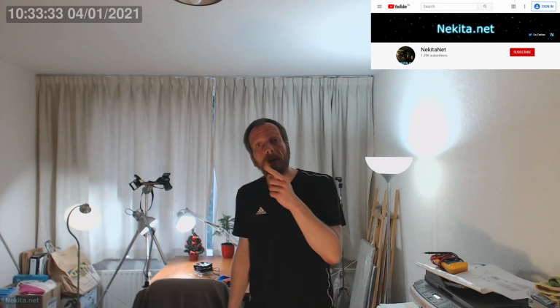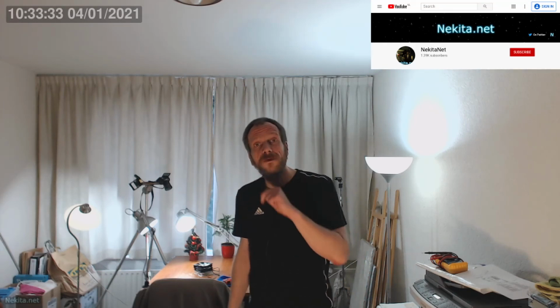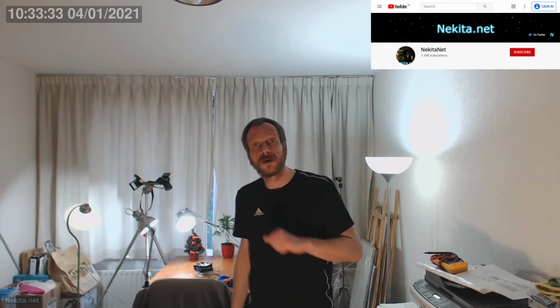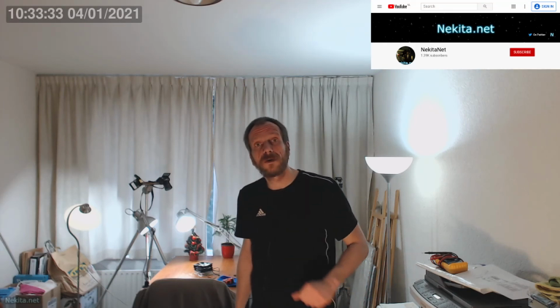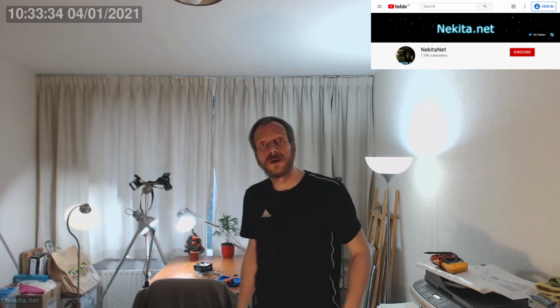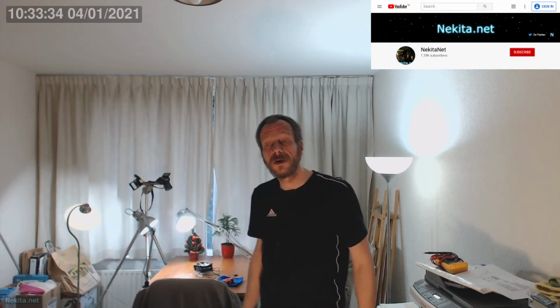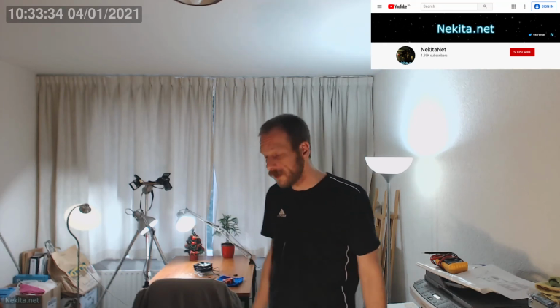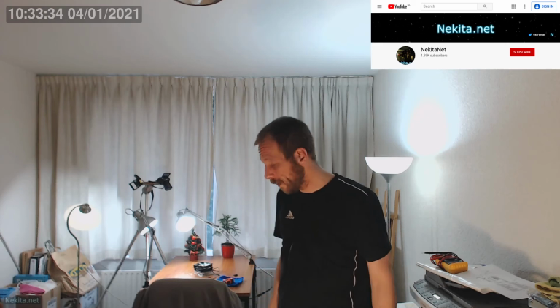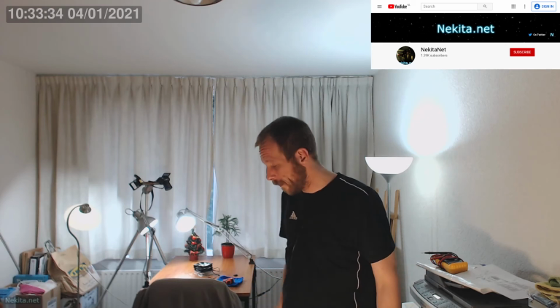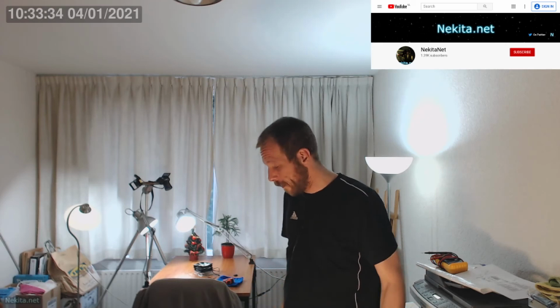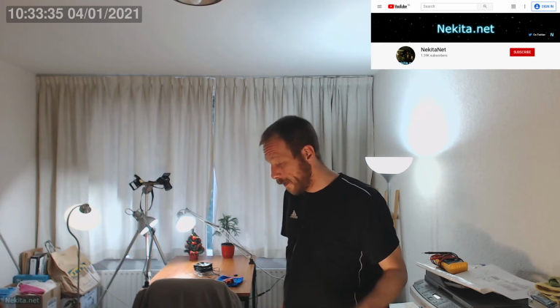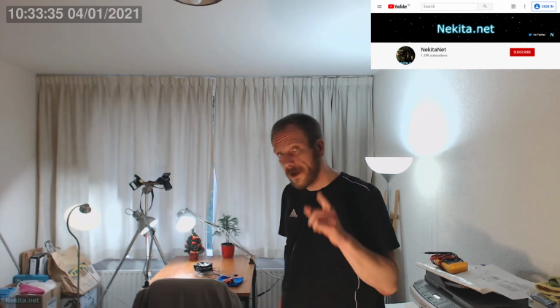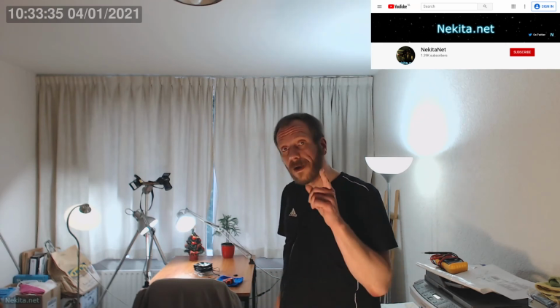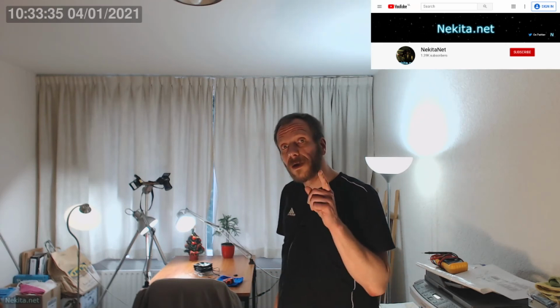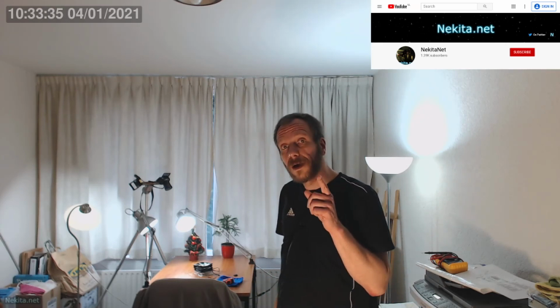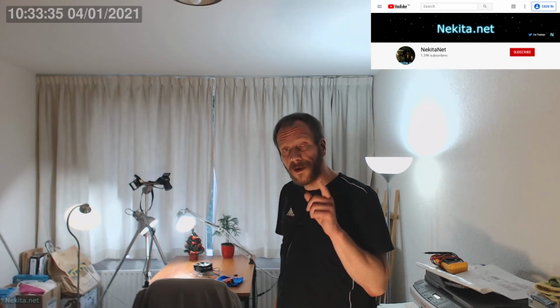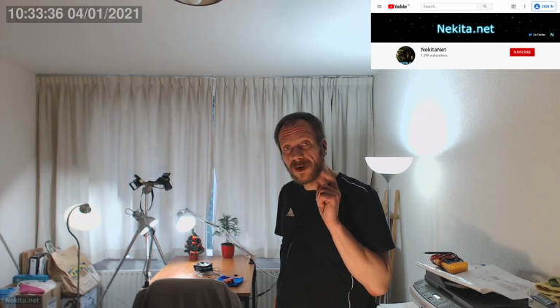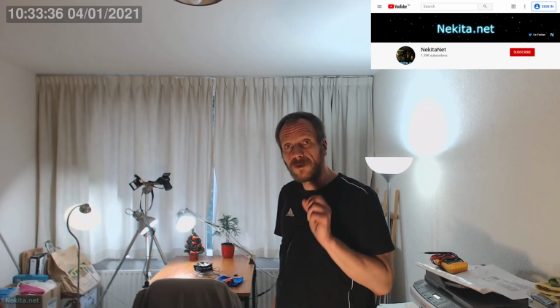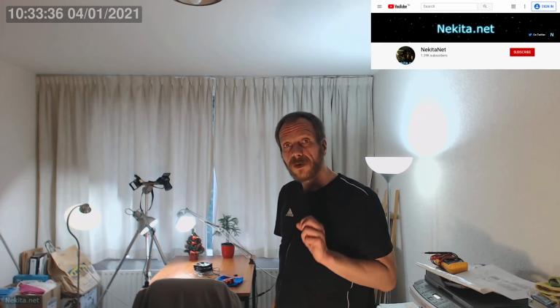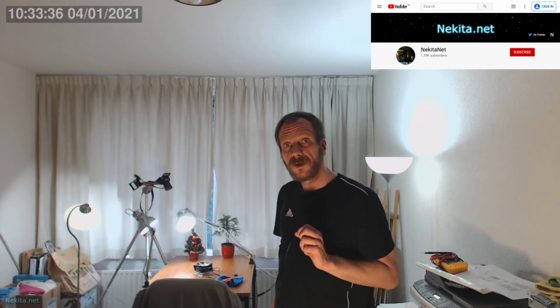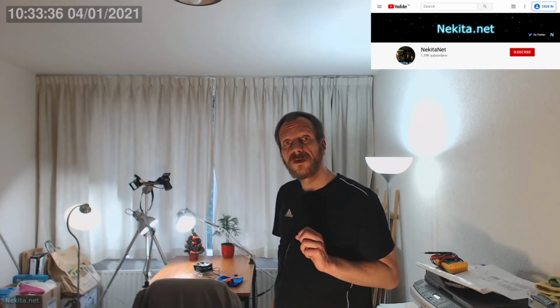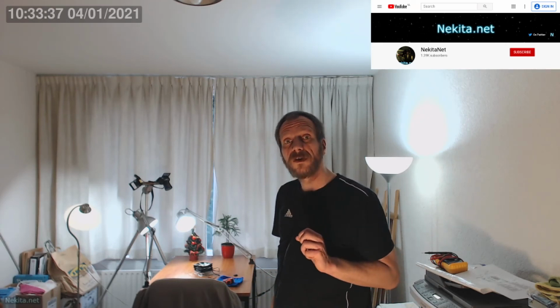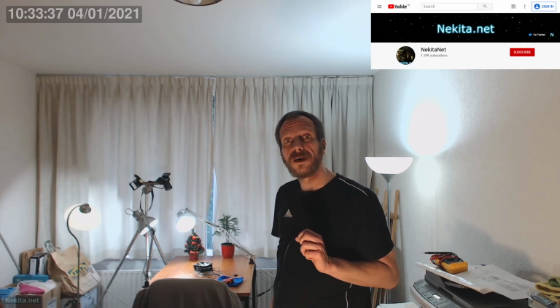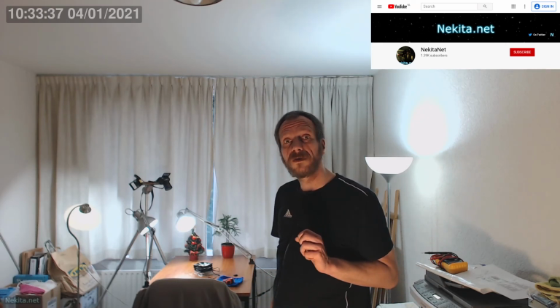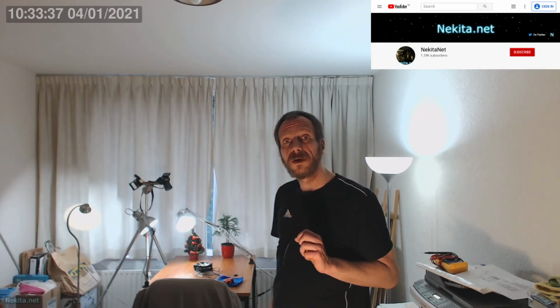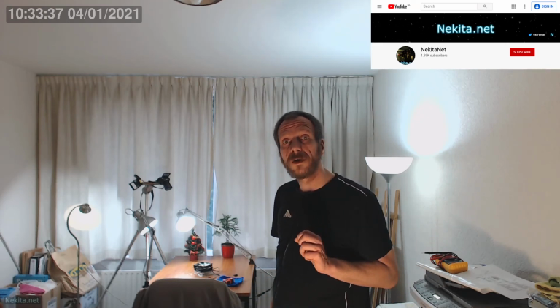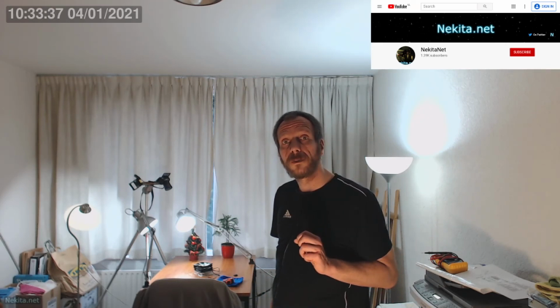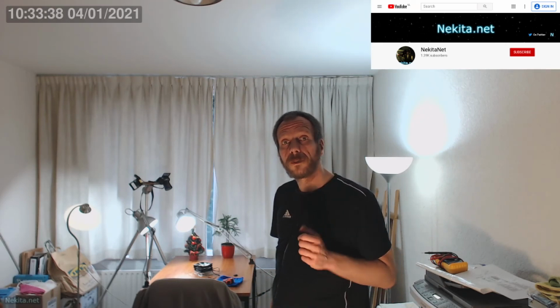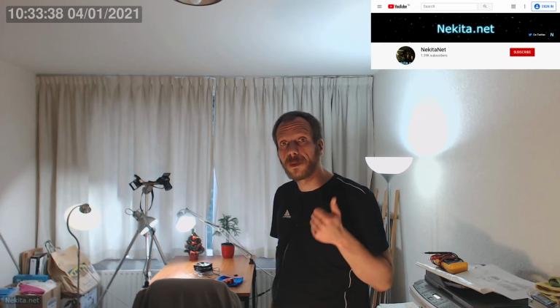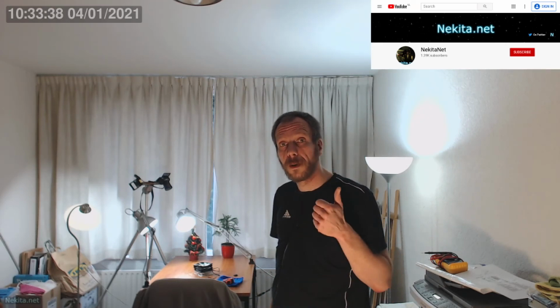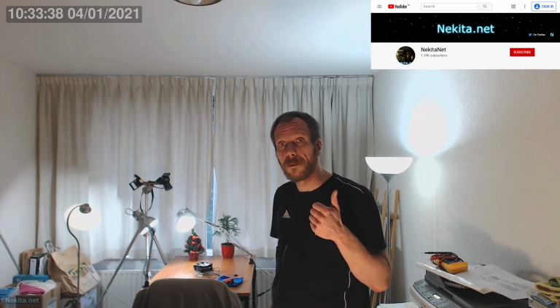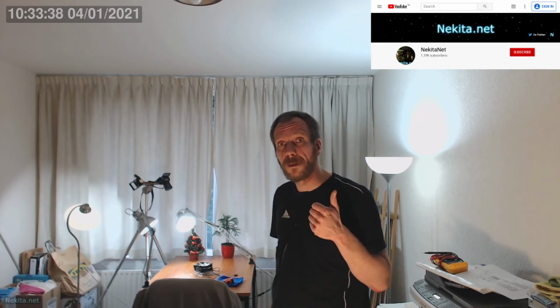So this is Nikita Net saying I hope you found this video interesting. Thanks for watching, and we'll see you in the next video. Bye-bye.